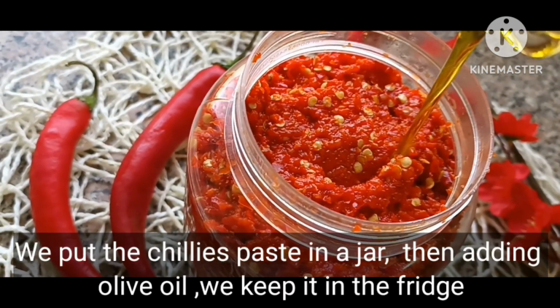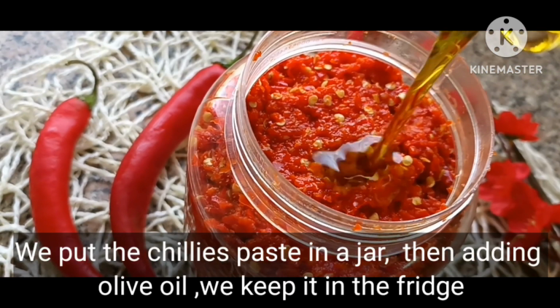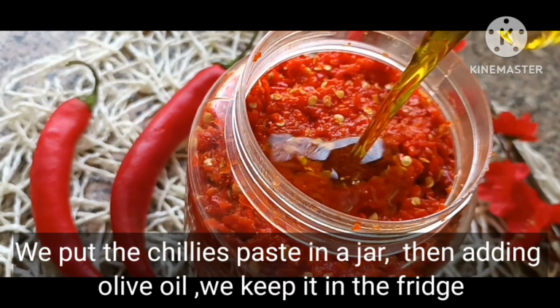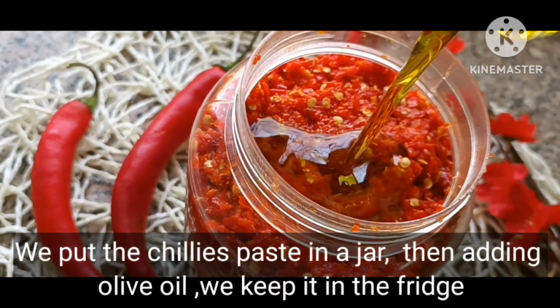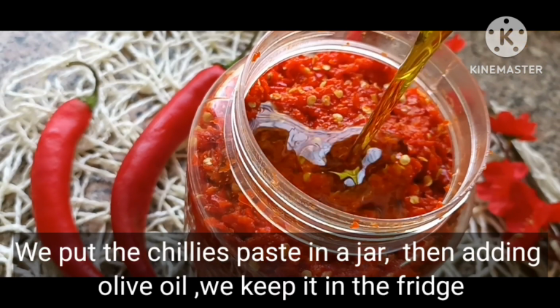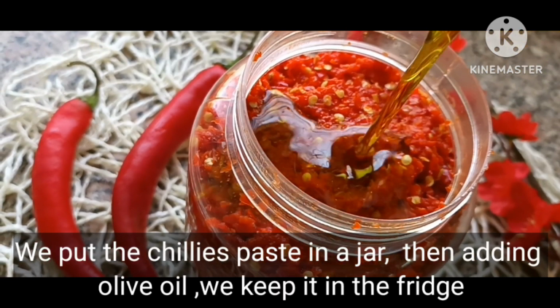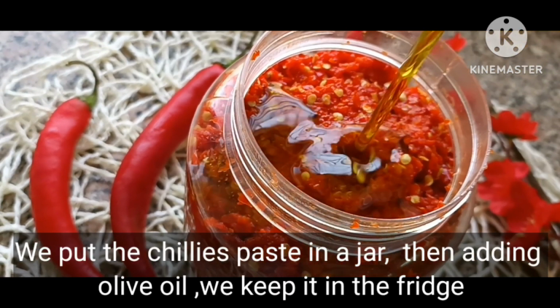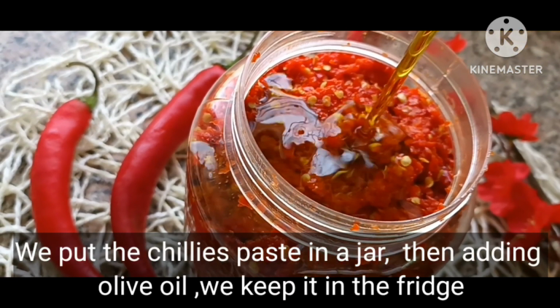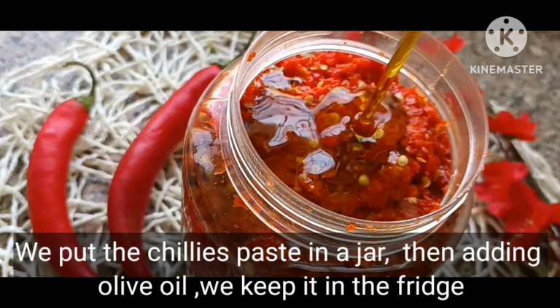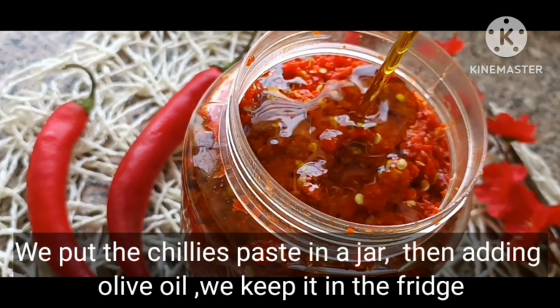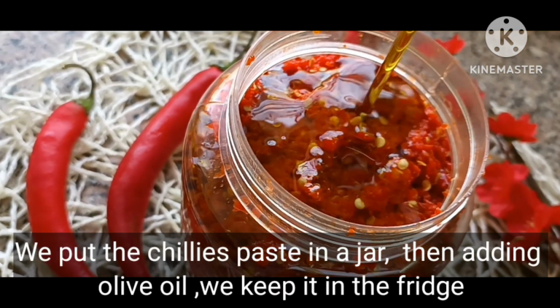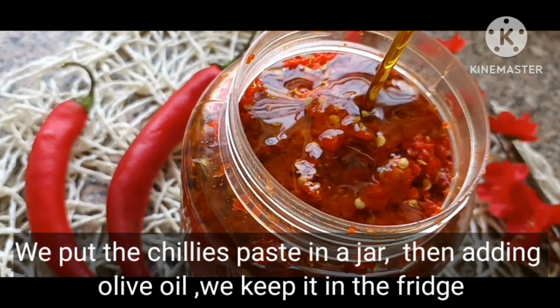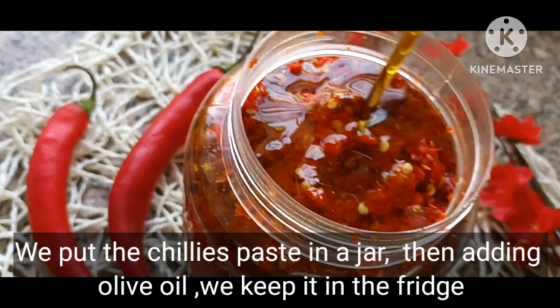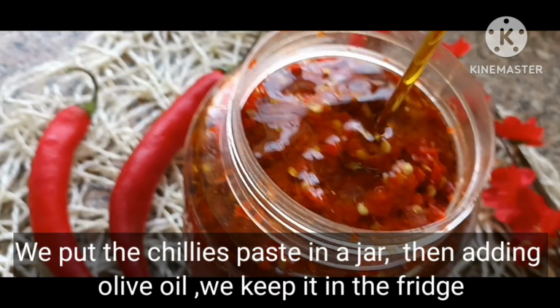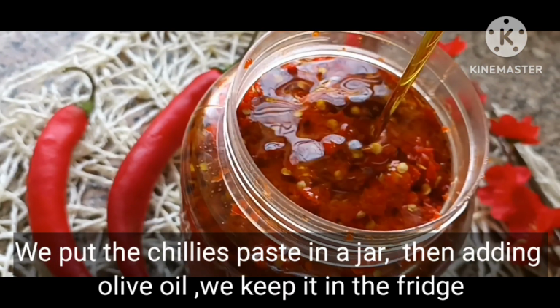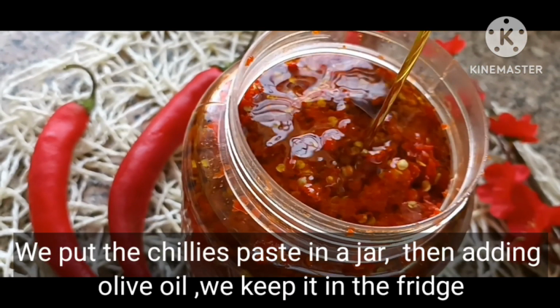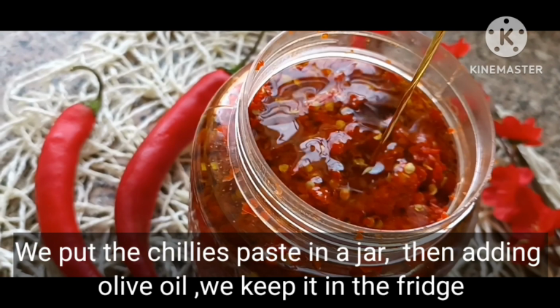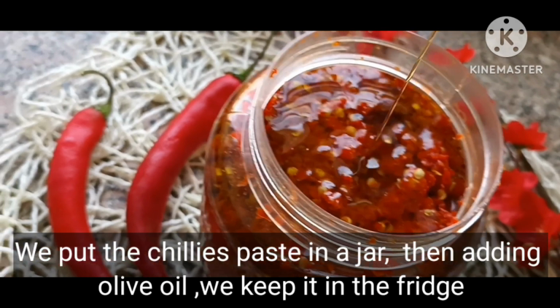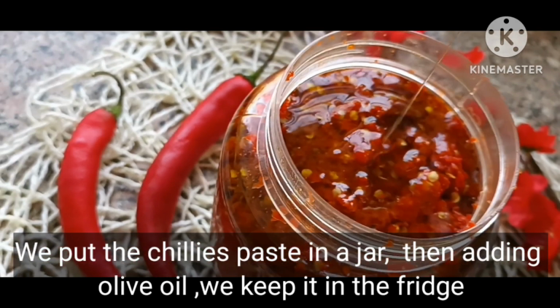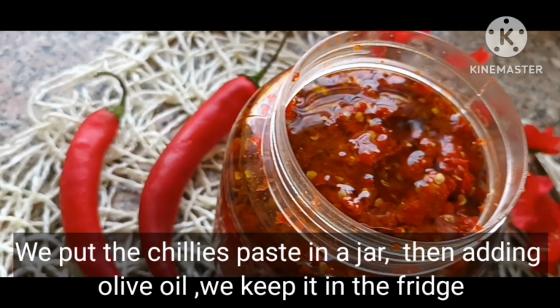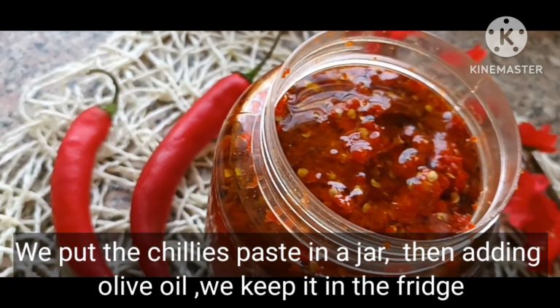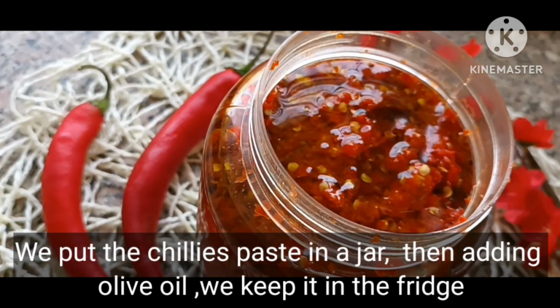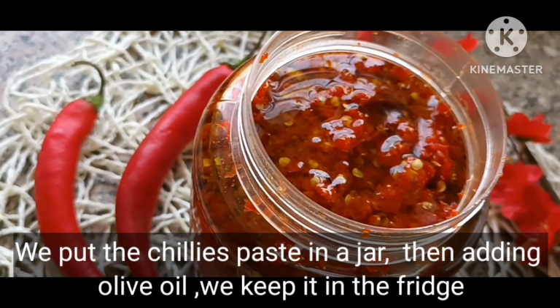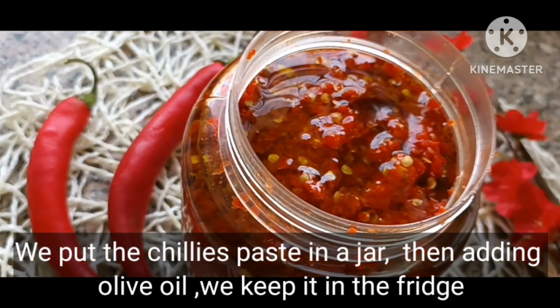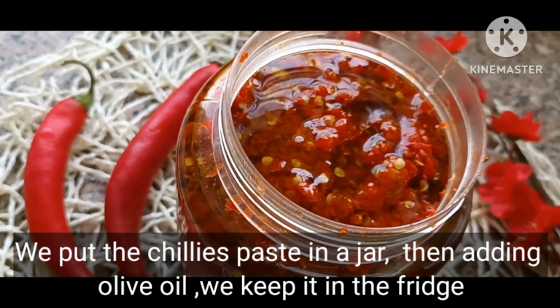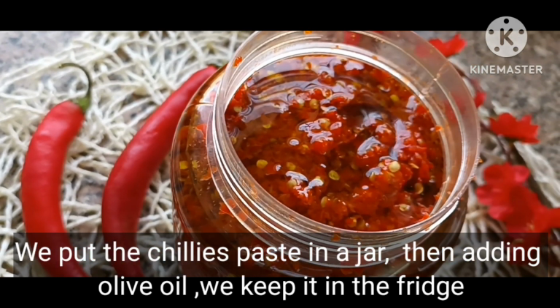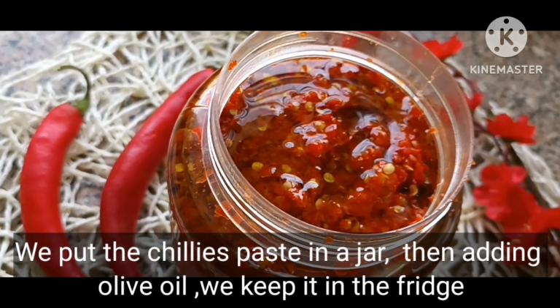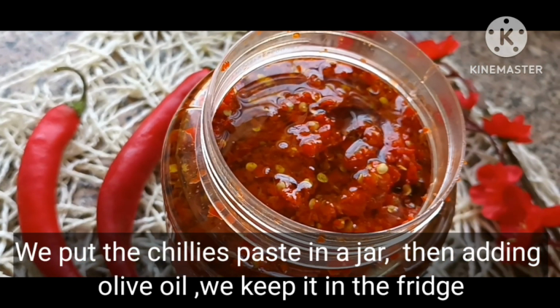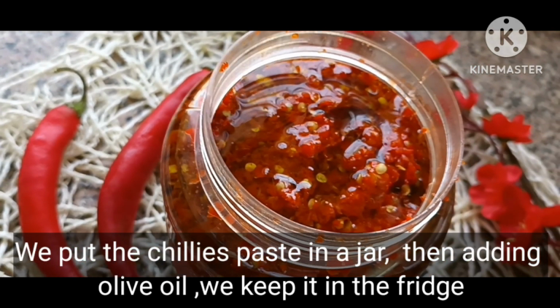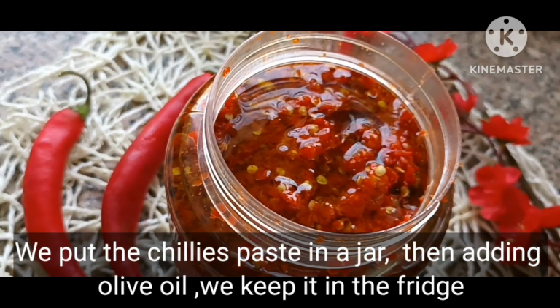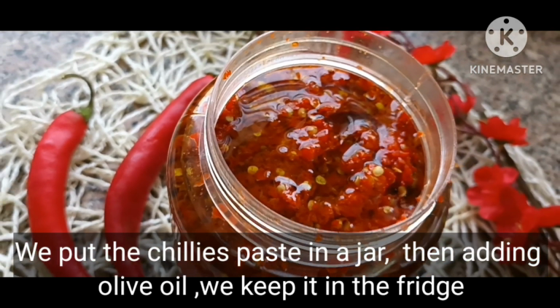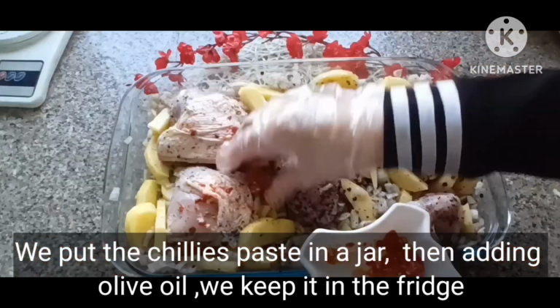We put the chili paste in a jar, then add olive oil, and keep it in the fridge.